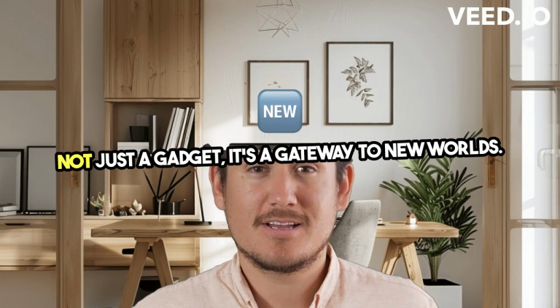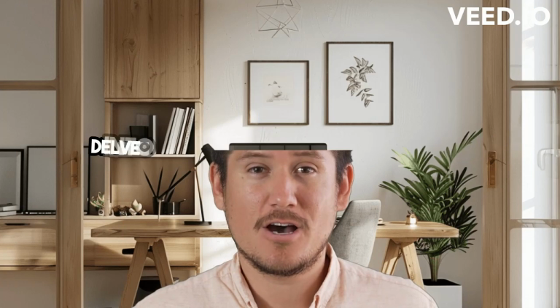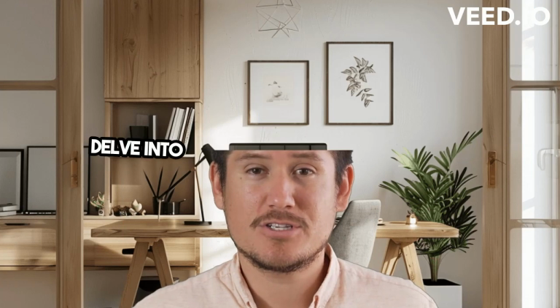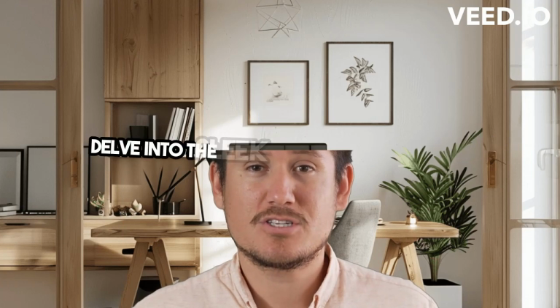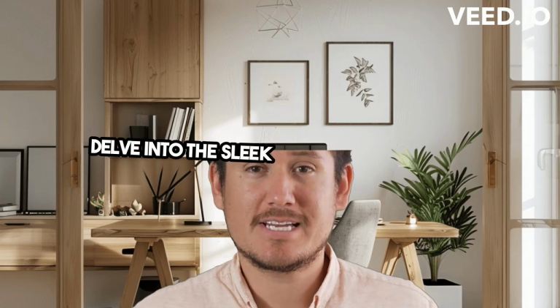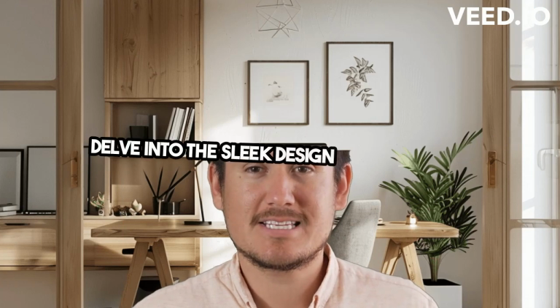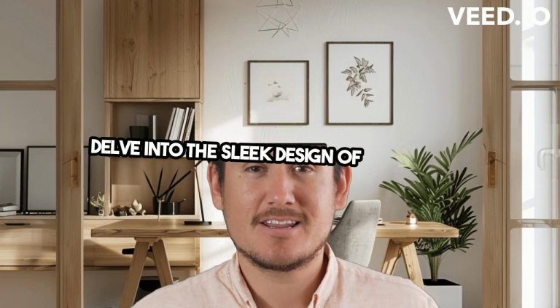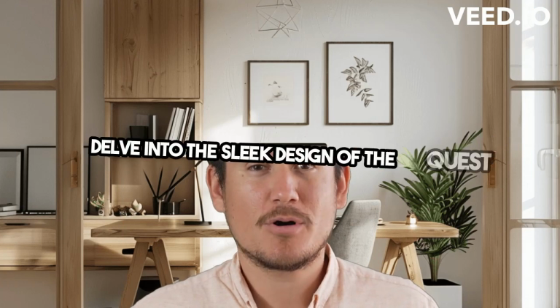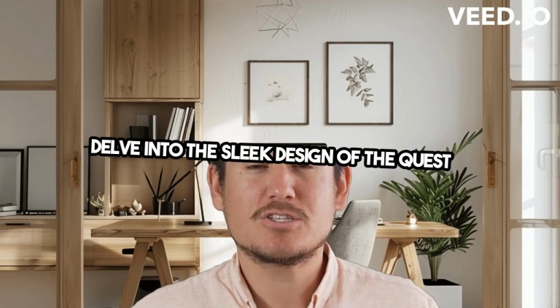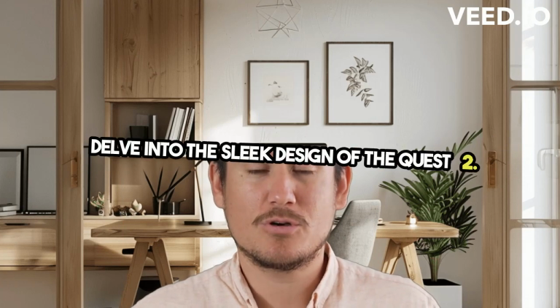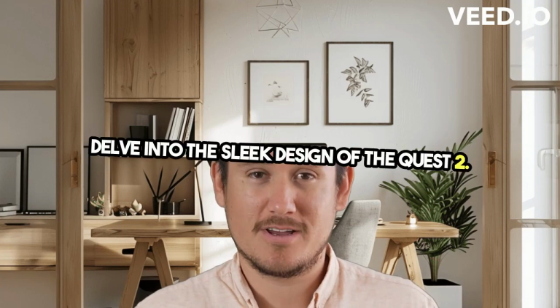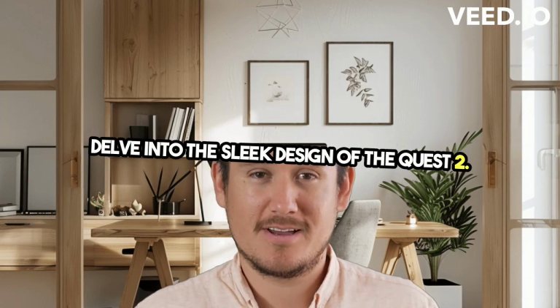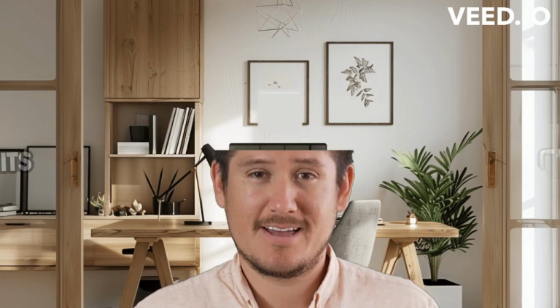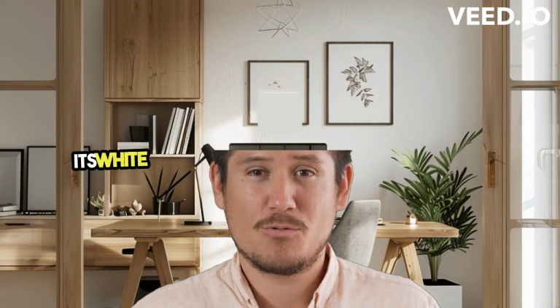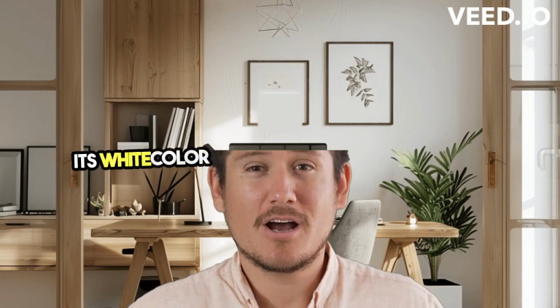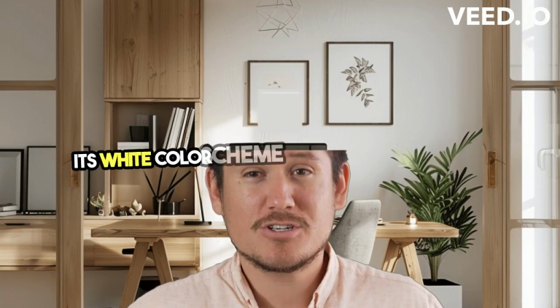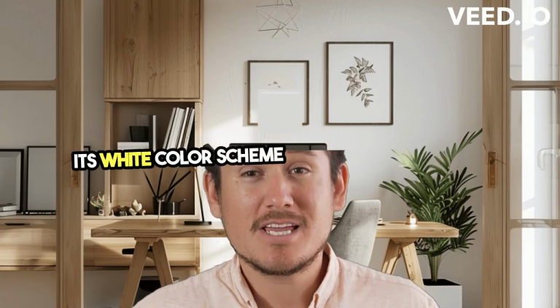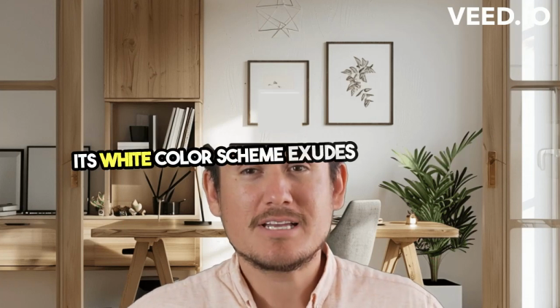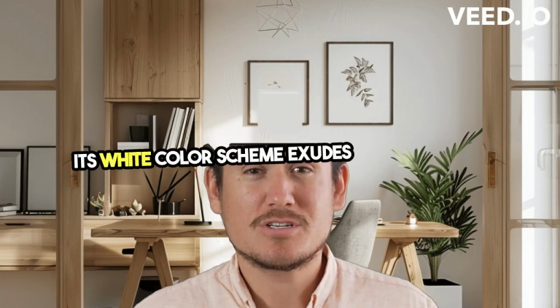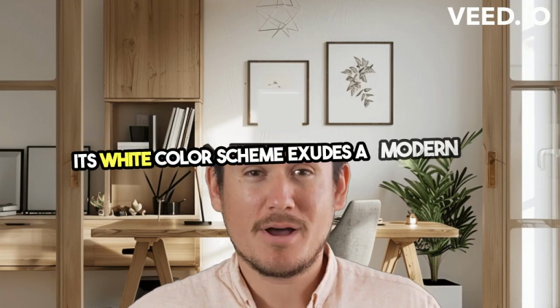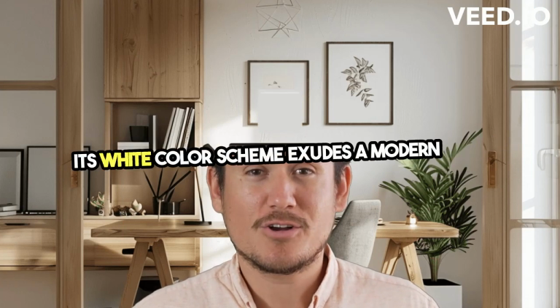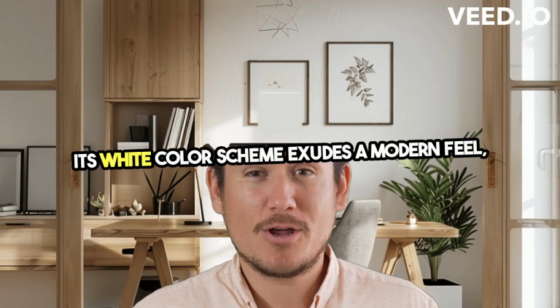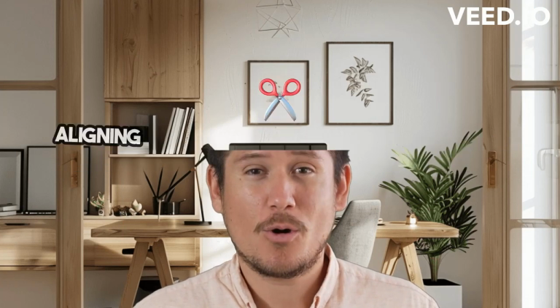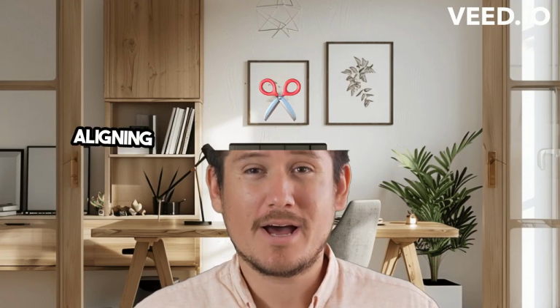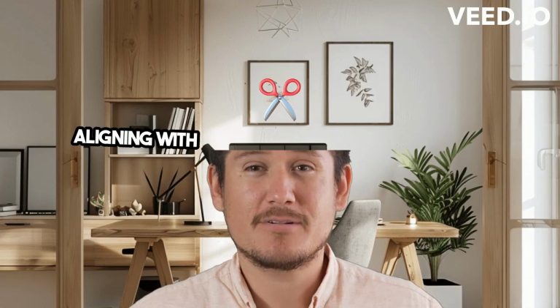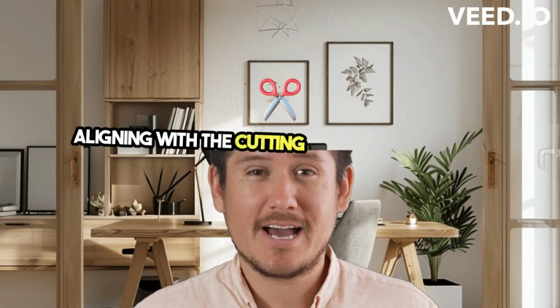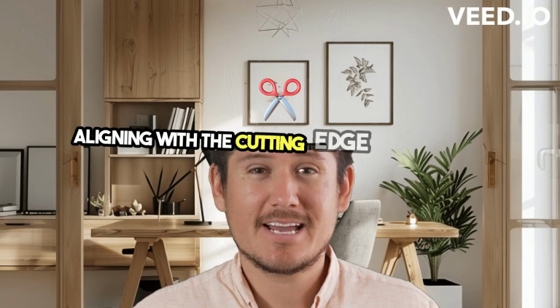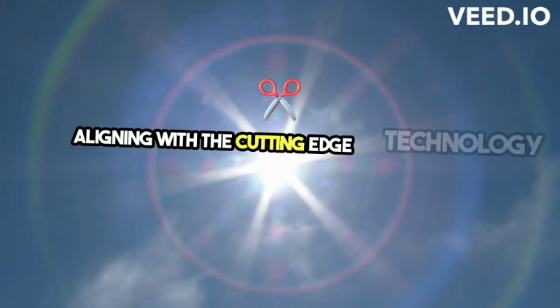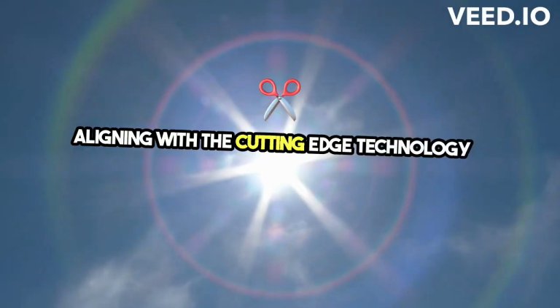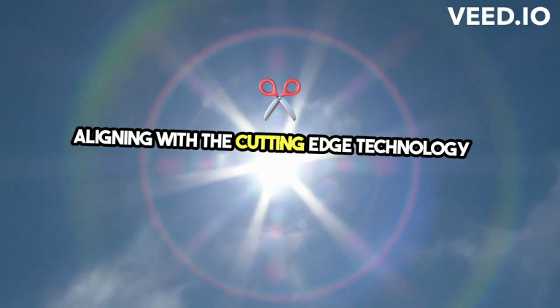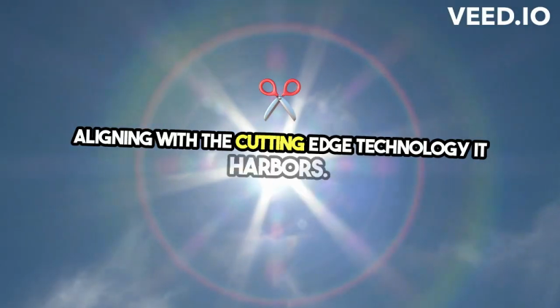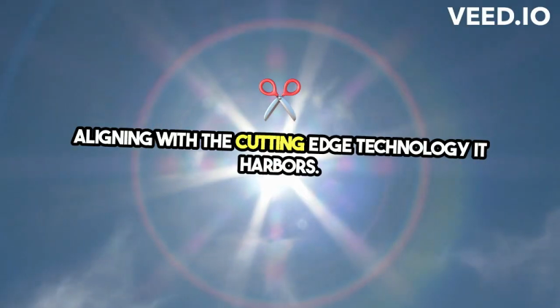Delve into the sleek design of the Quest 2. Its white color scheme exudes a modern feel, aligning with the cutting-edge technology it harbors.